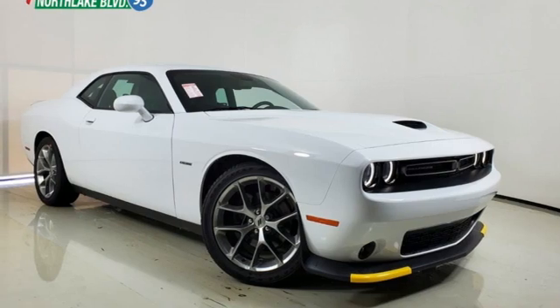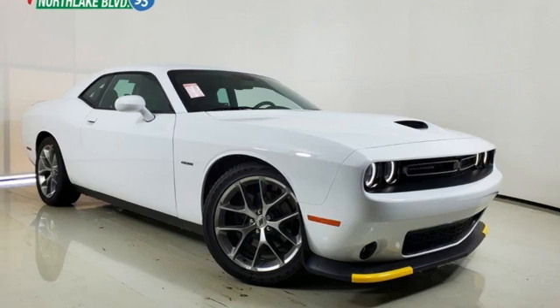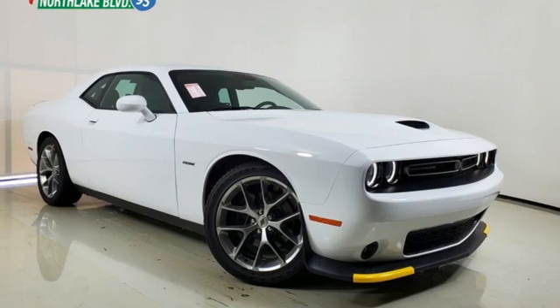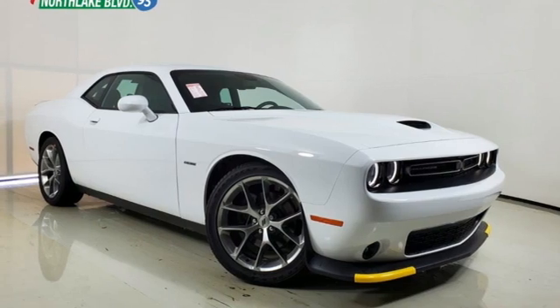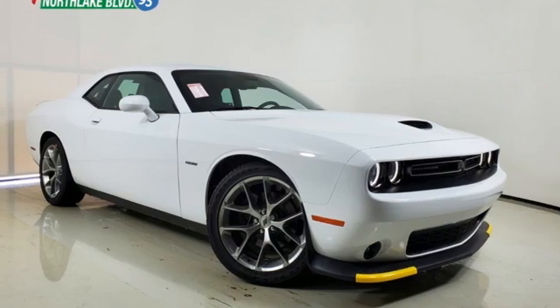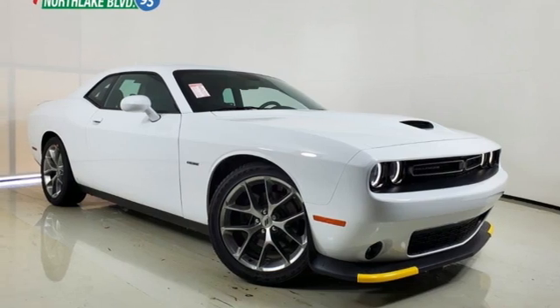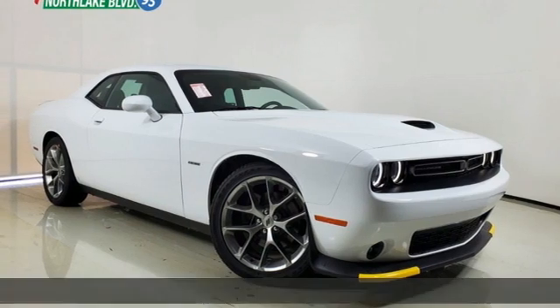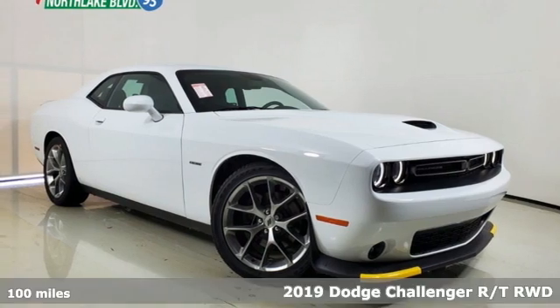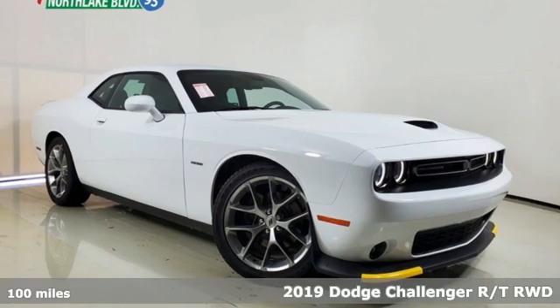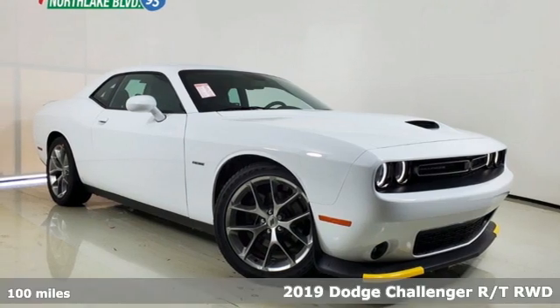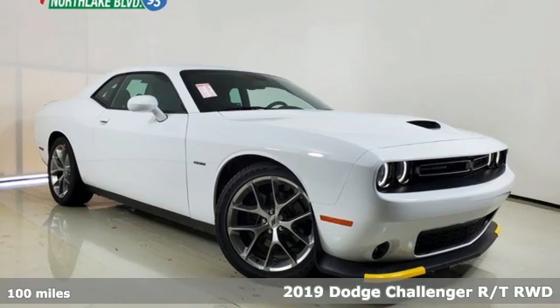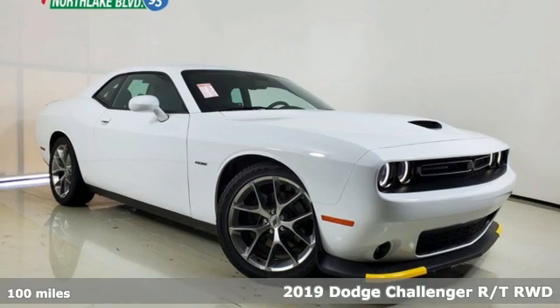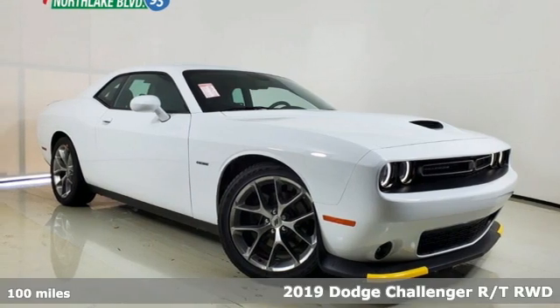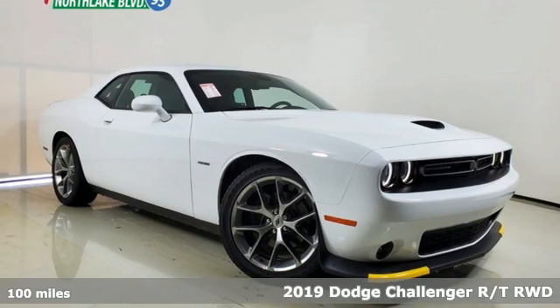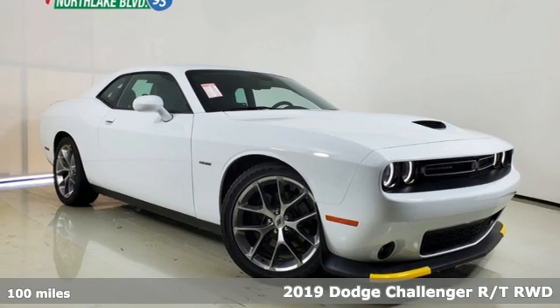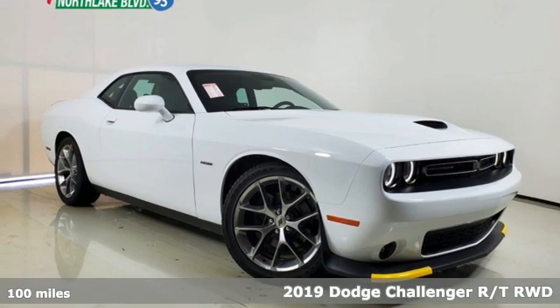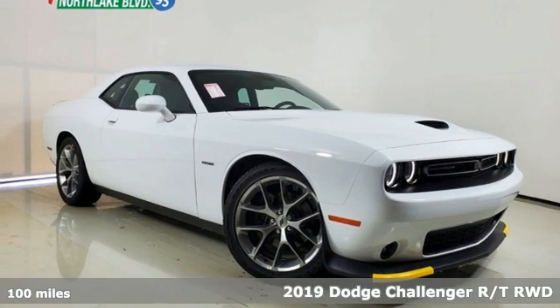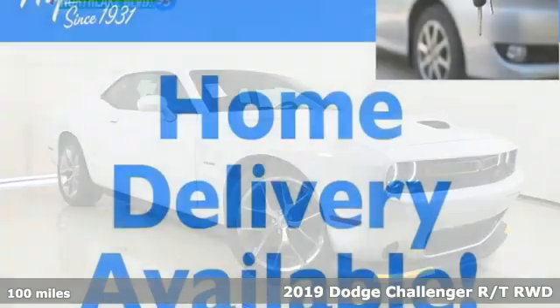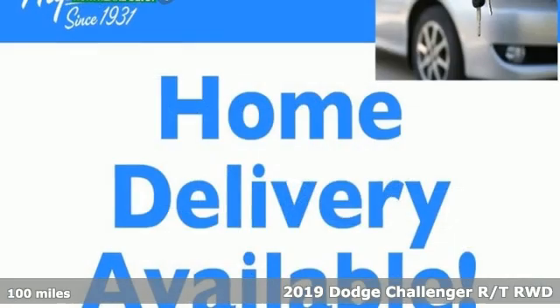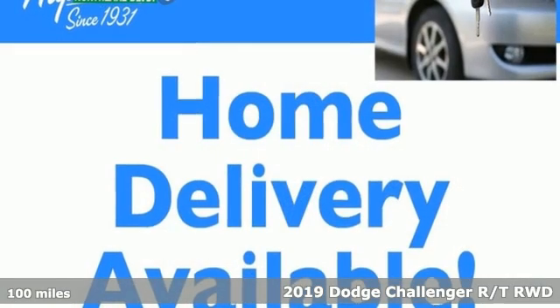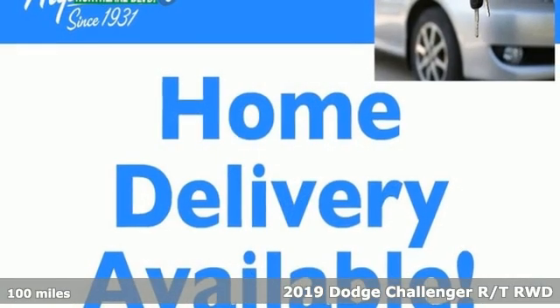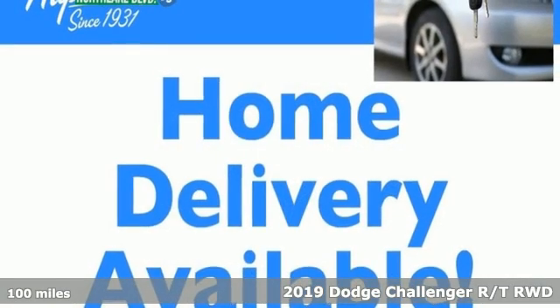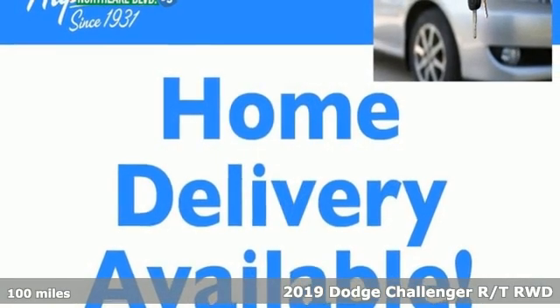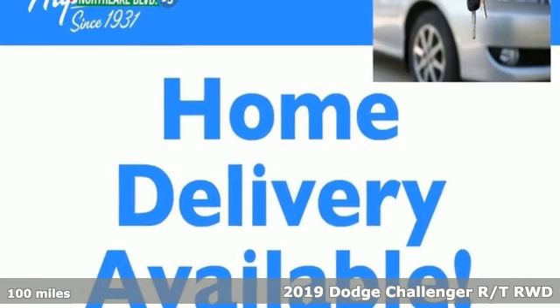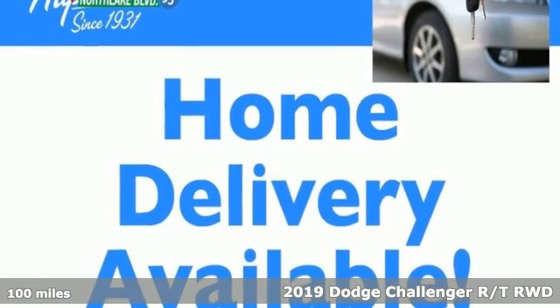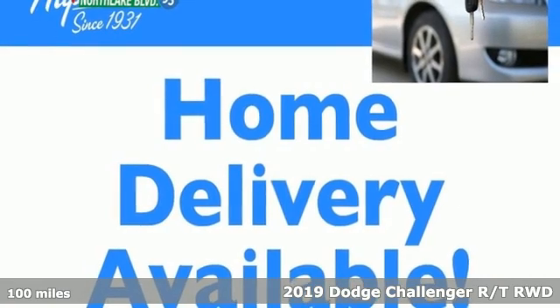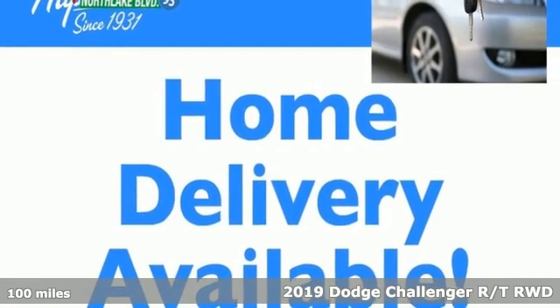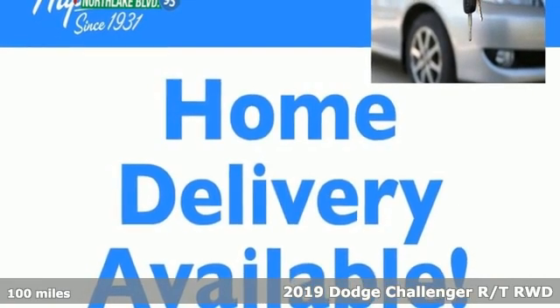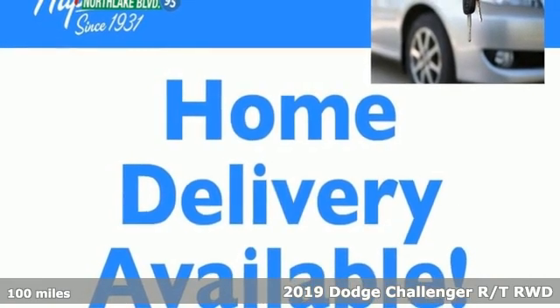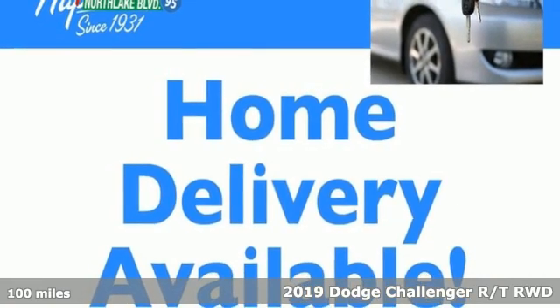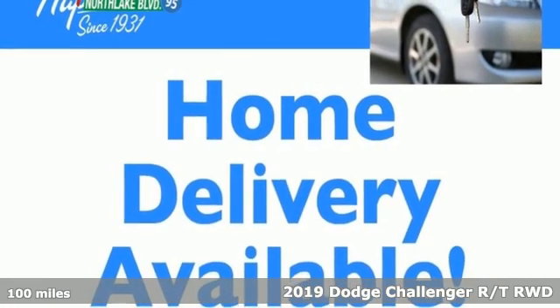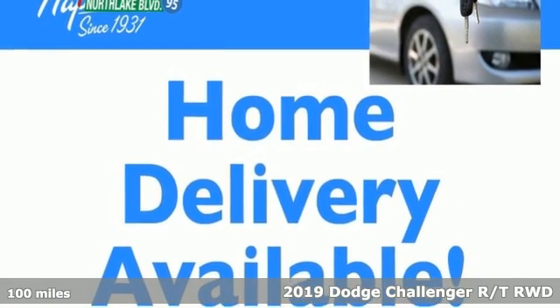Here's a new 2019 Dodge Challenger. Embrace your wild side with a car that never backs down.